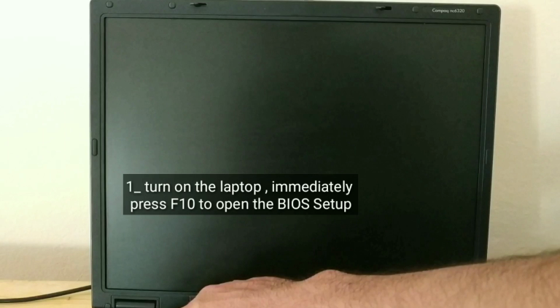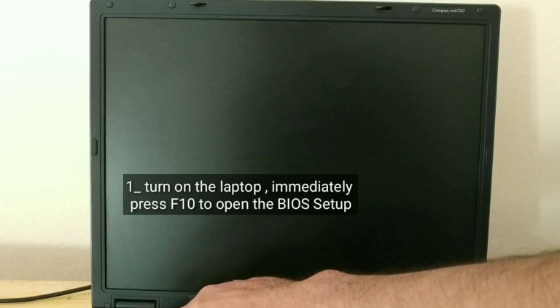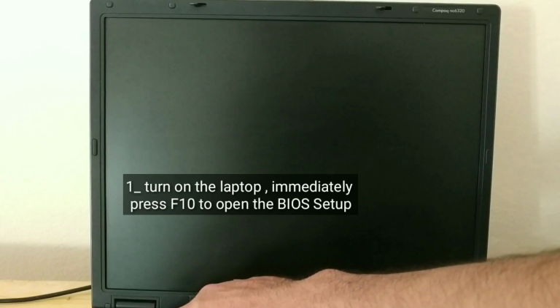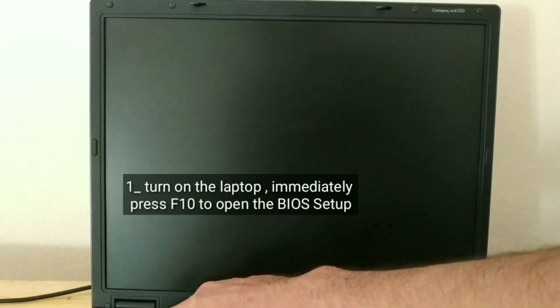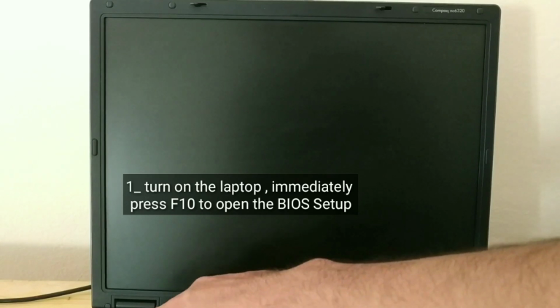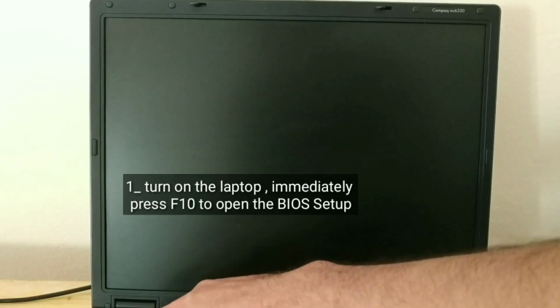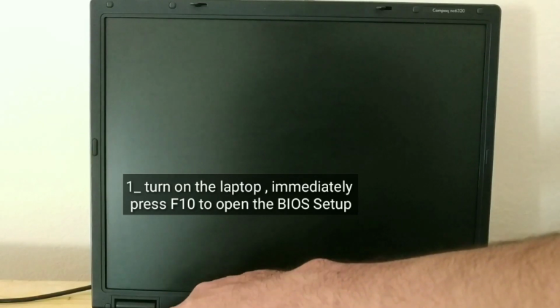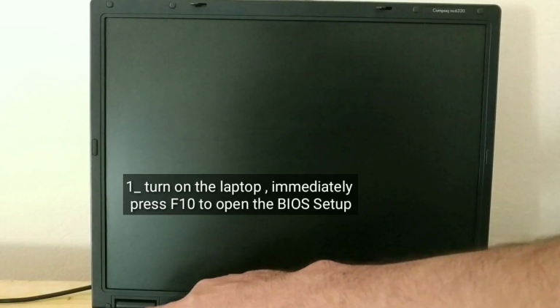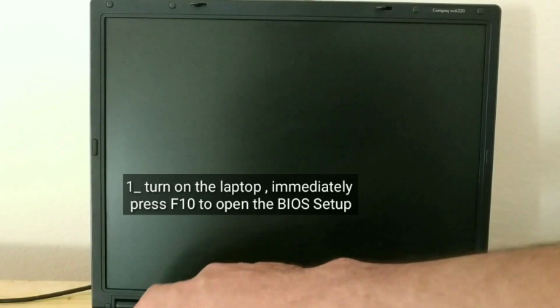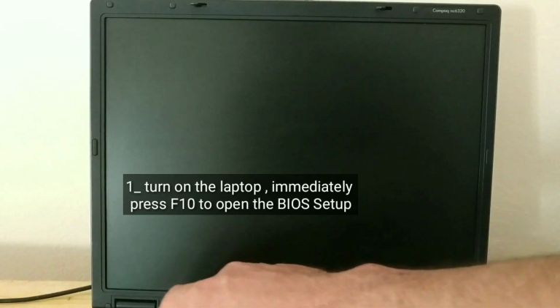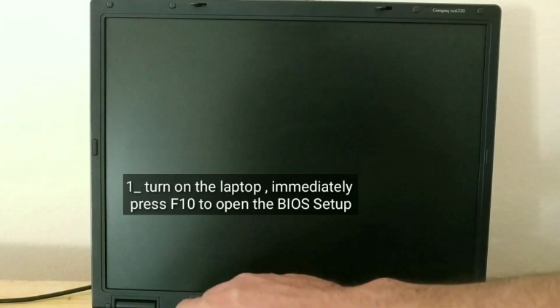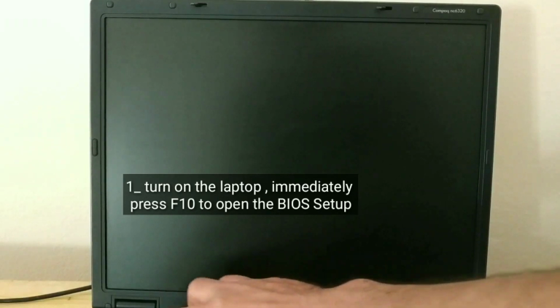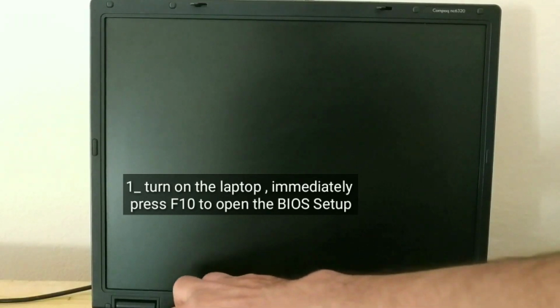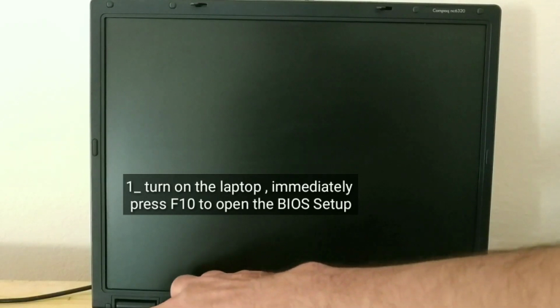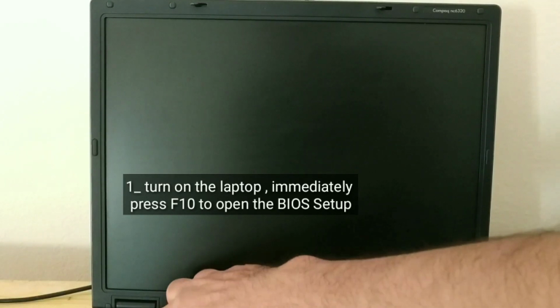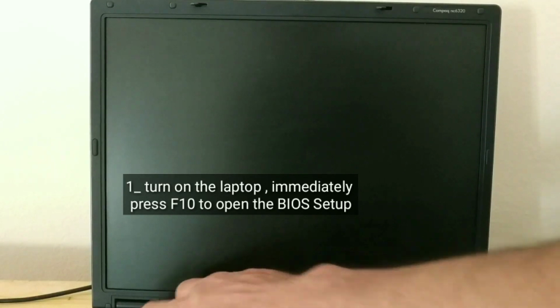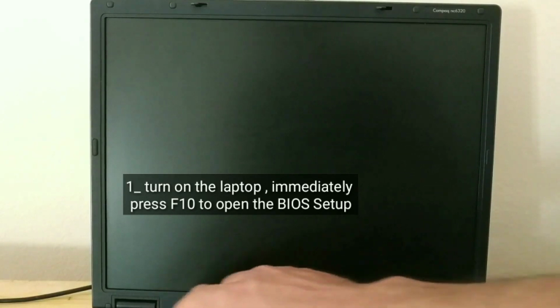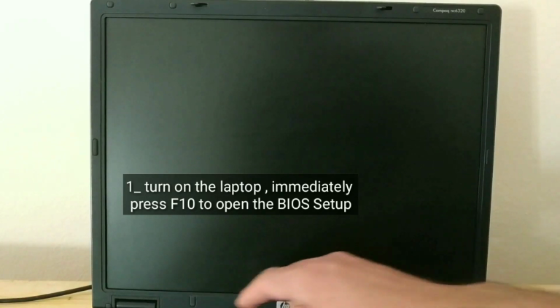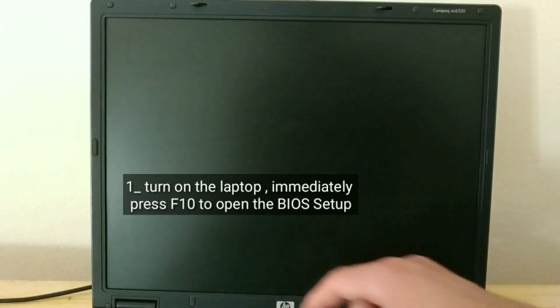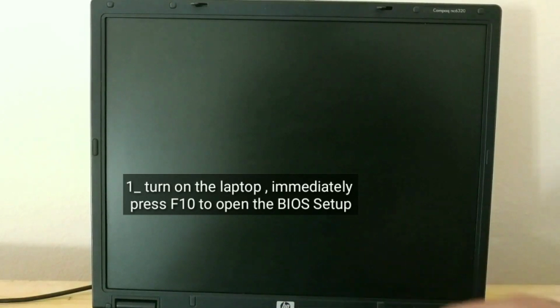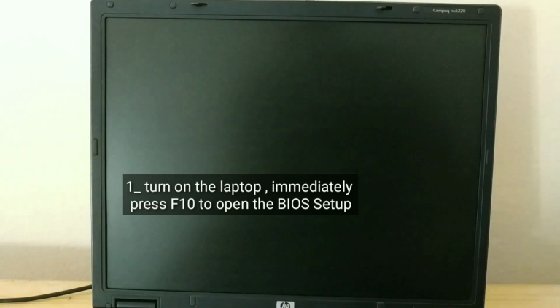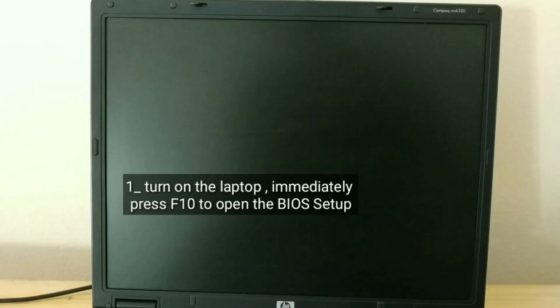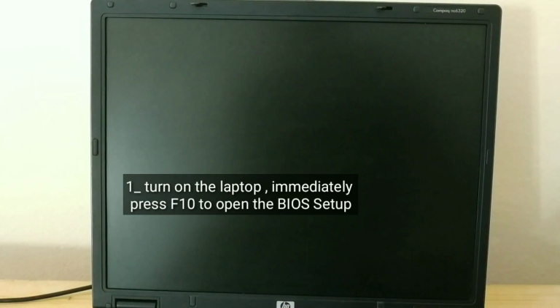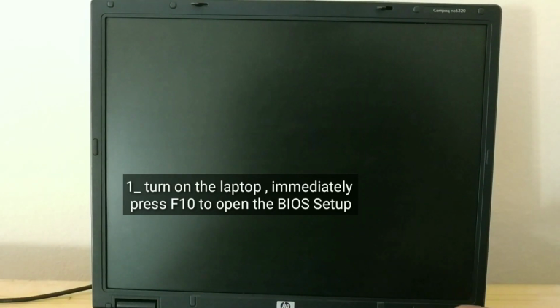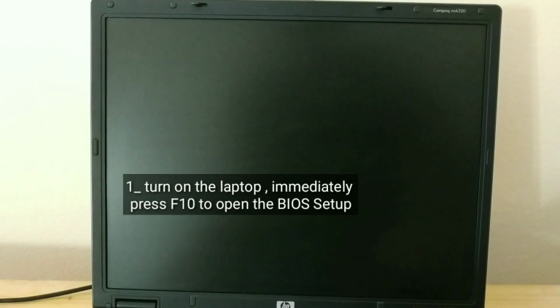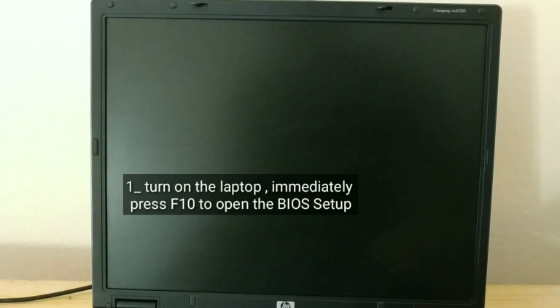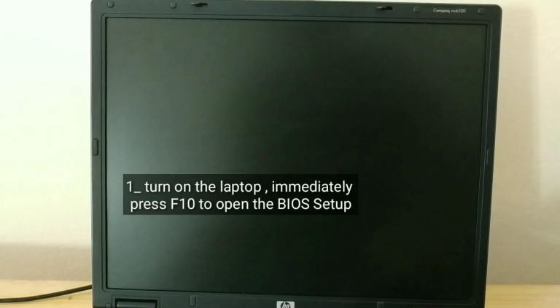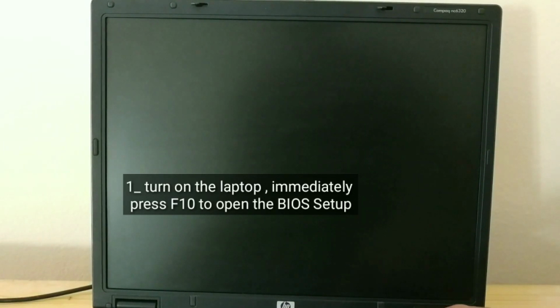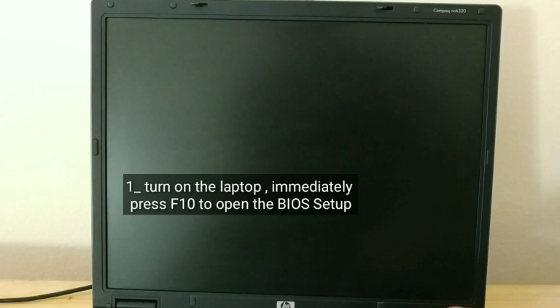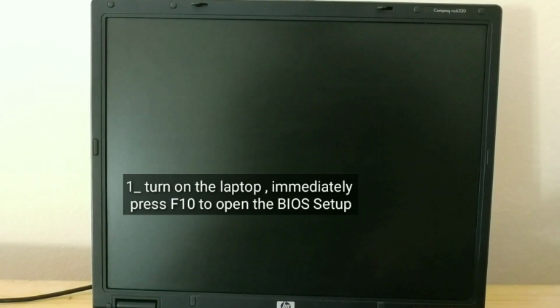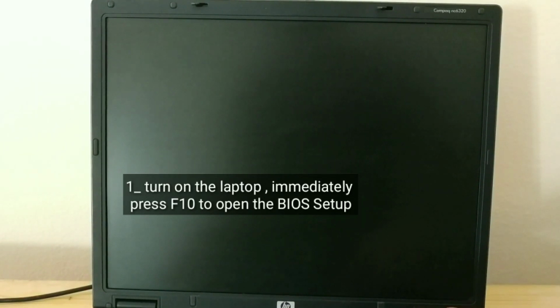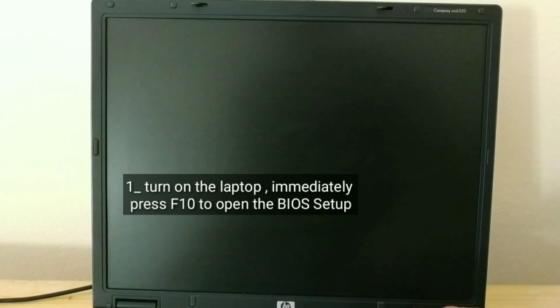Turn on the laptop. Immediately press F10 to open the BIOS setup.